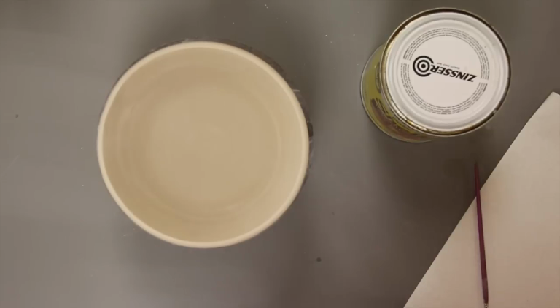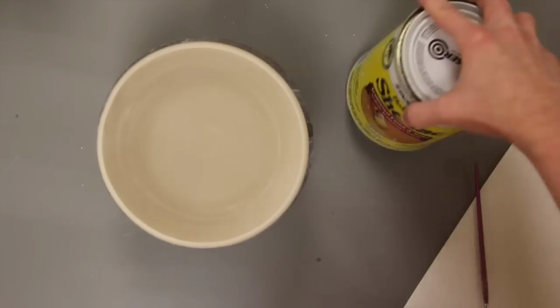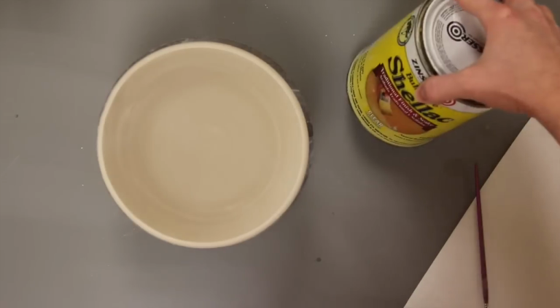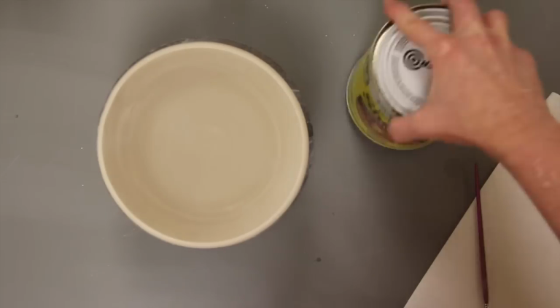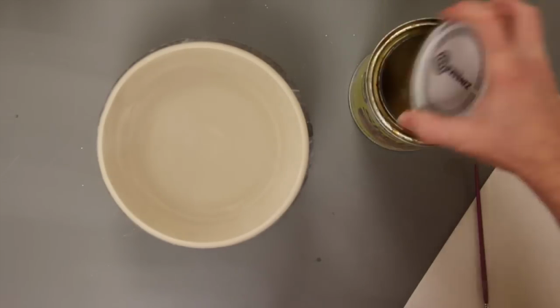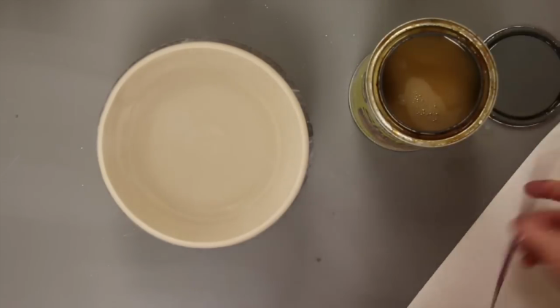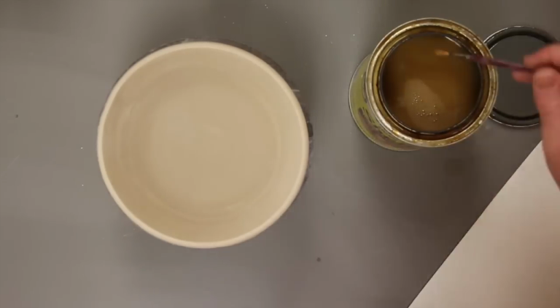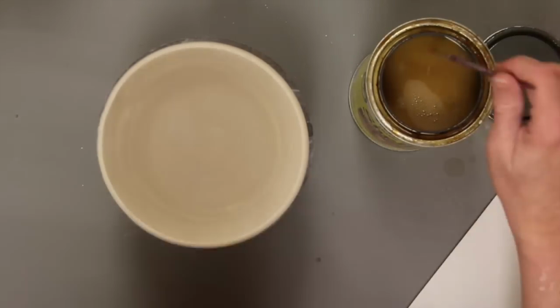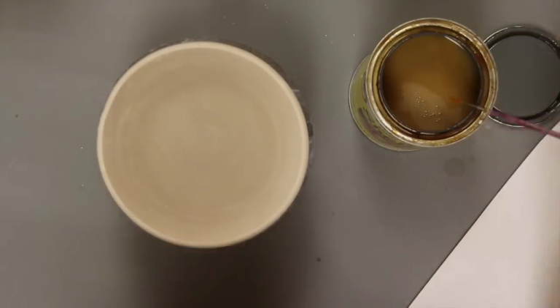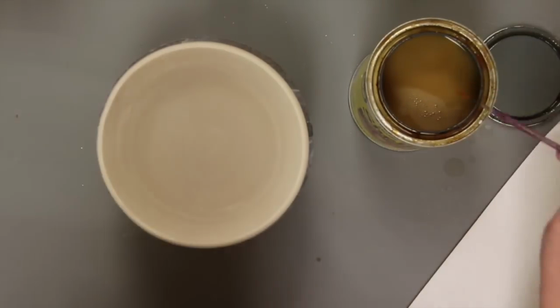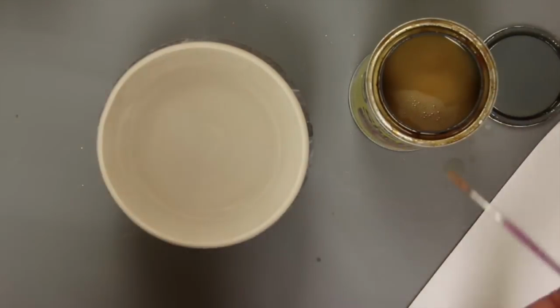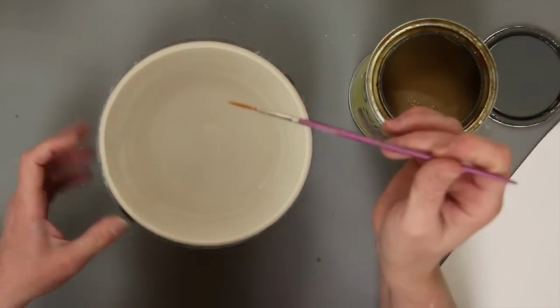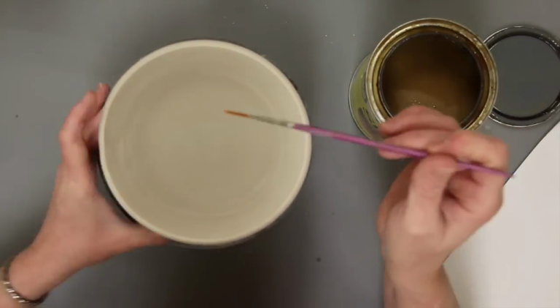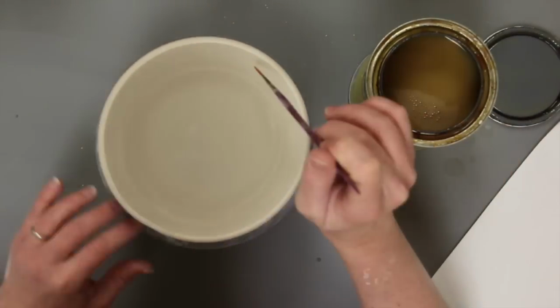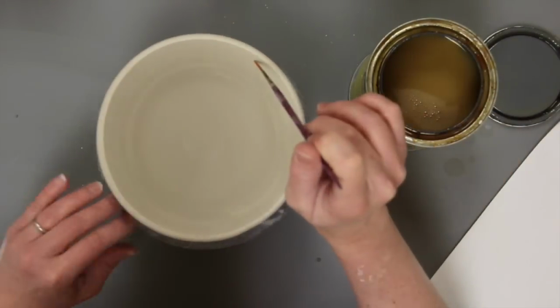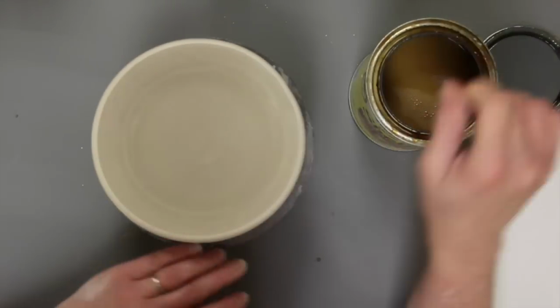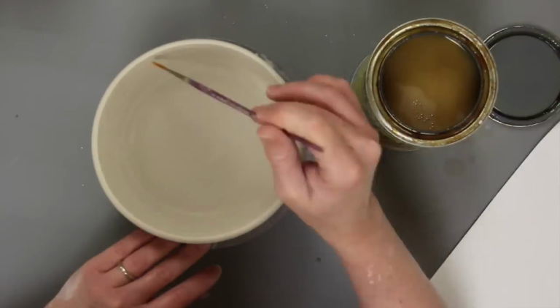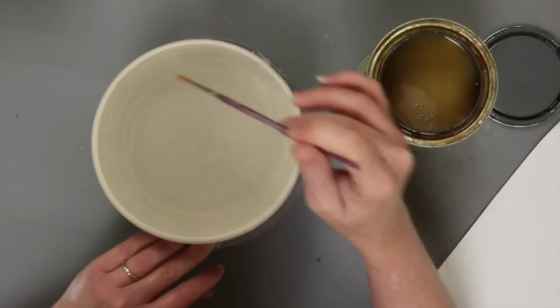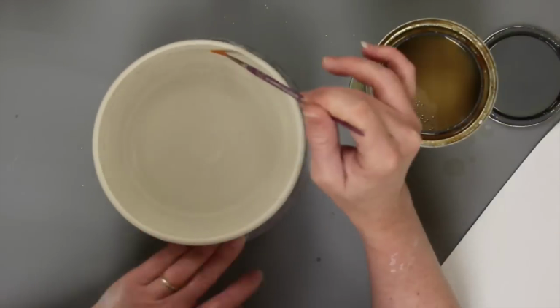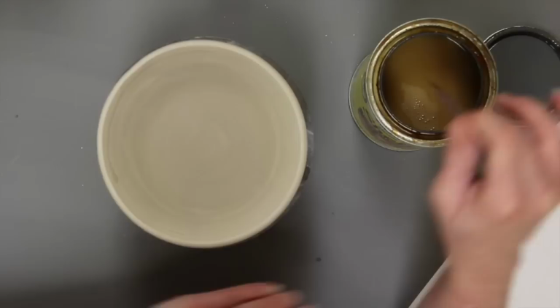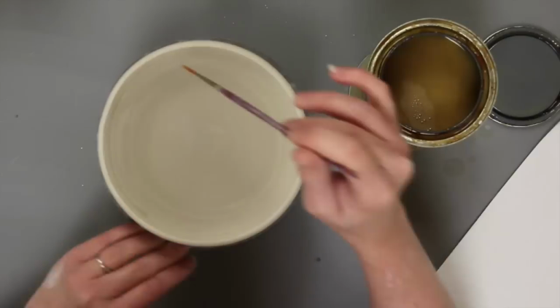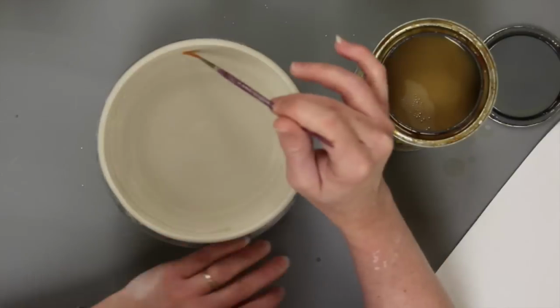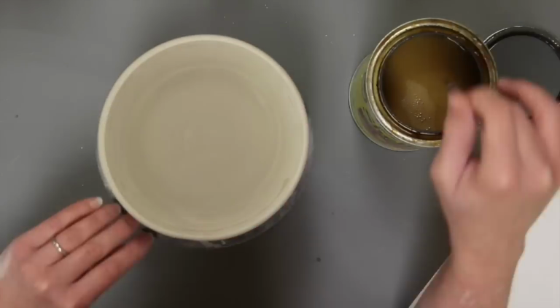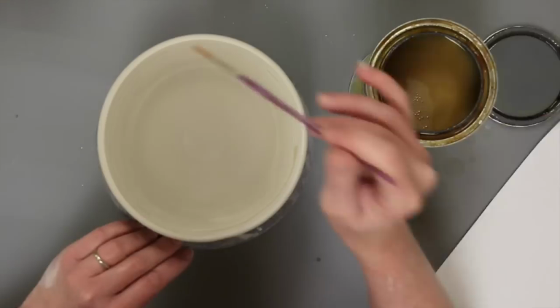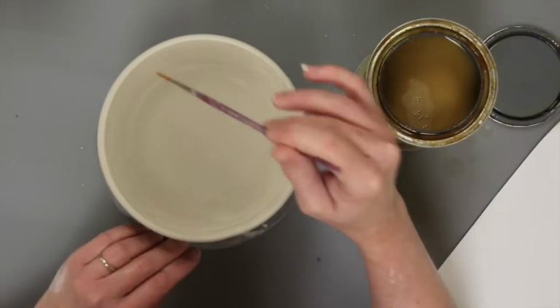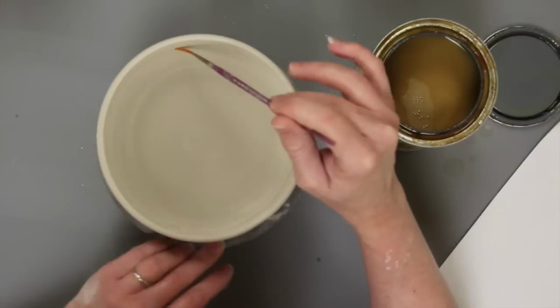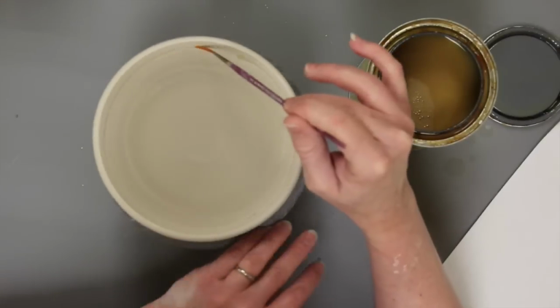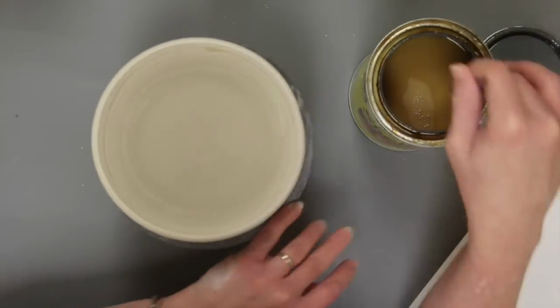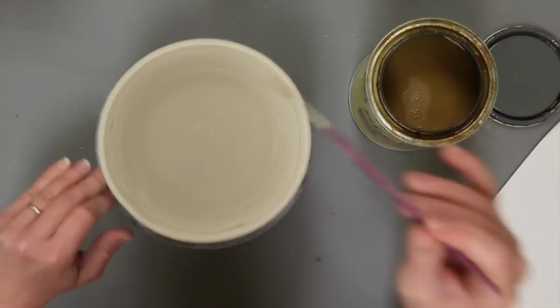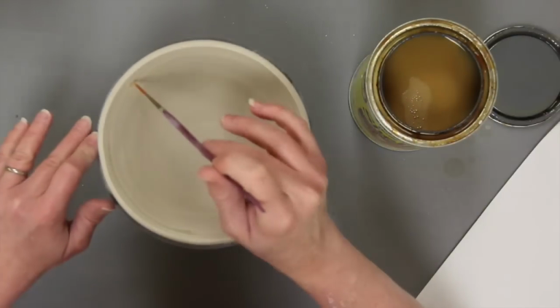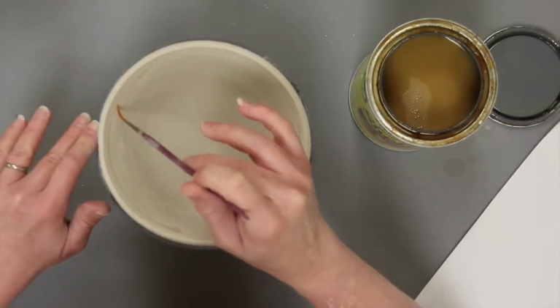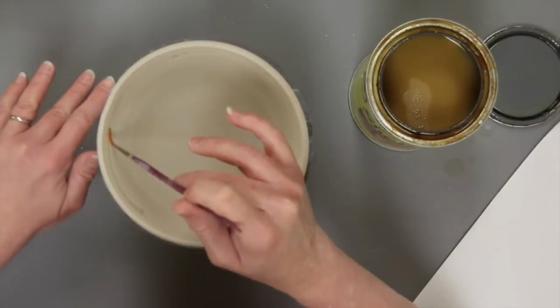Welcome to Amoco. Water etching is a way to get subtle texture on ceramics.